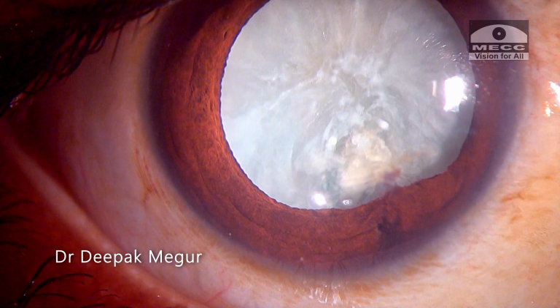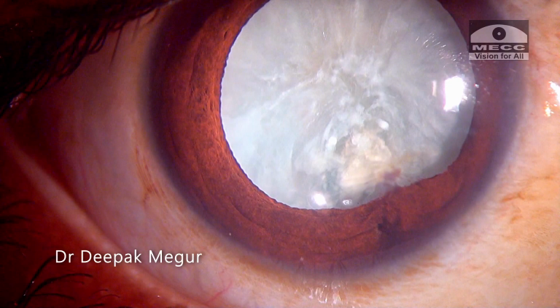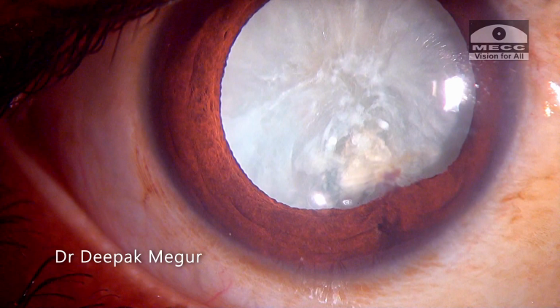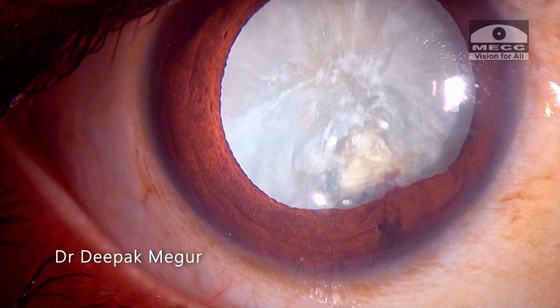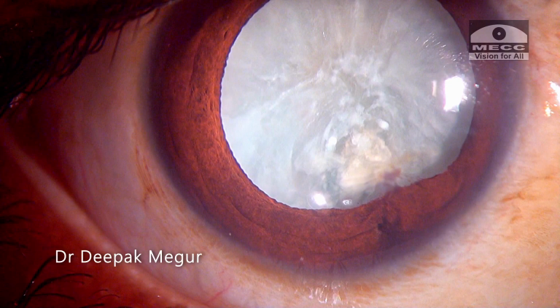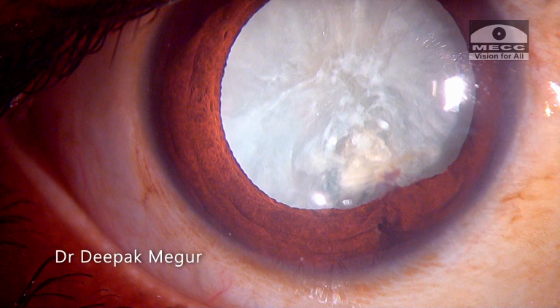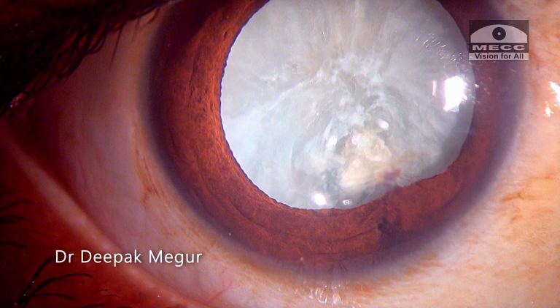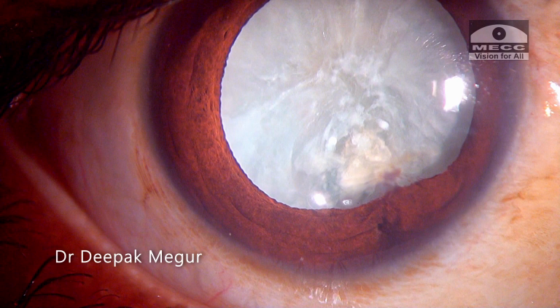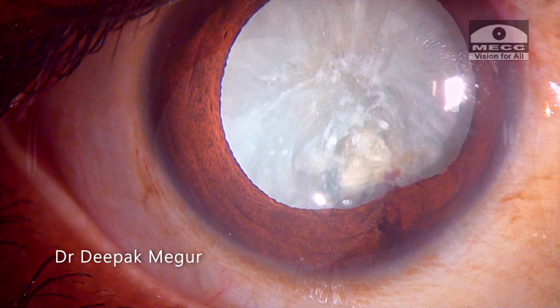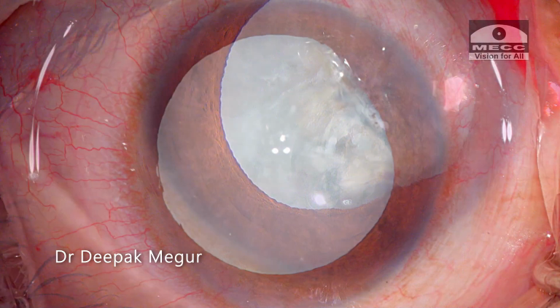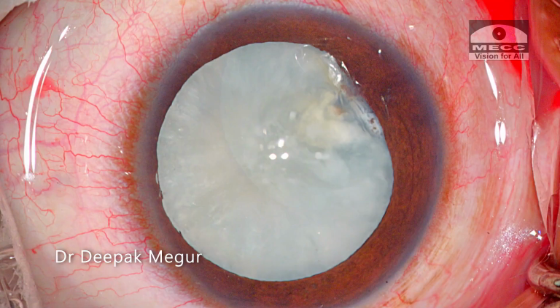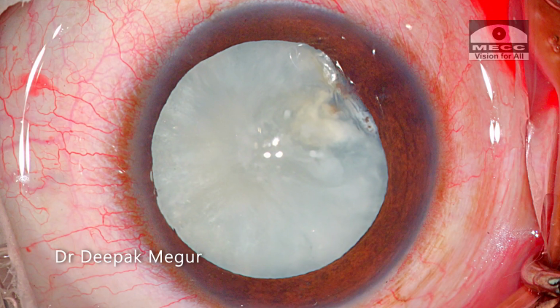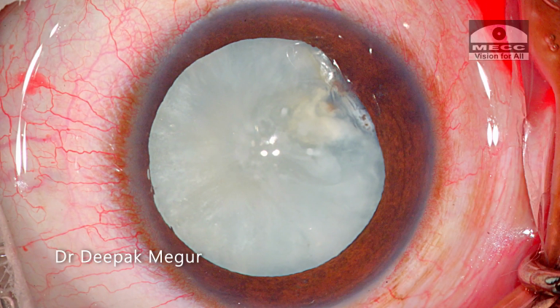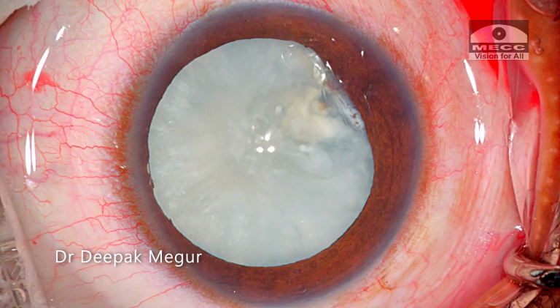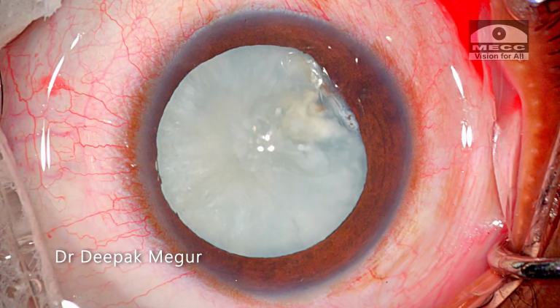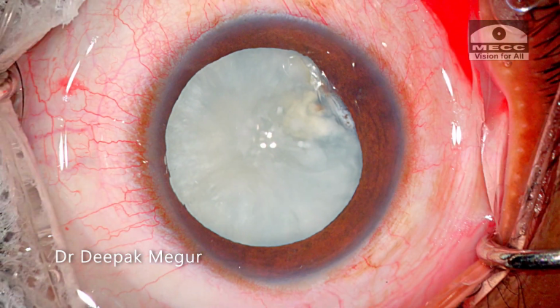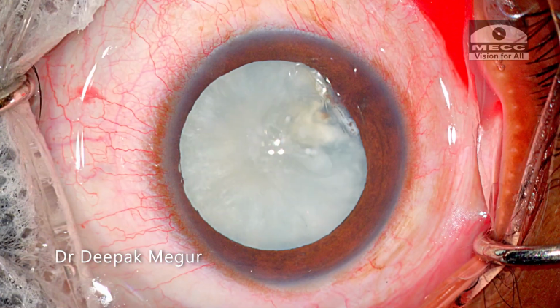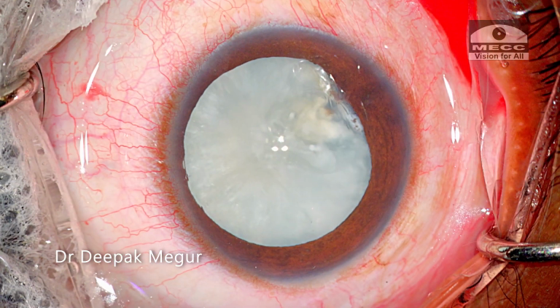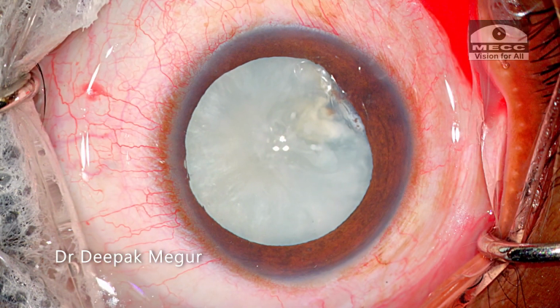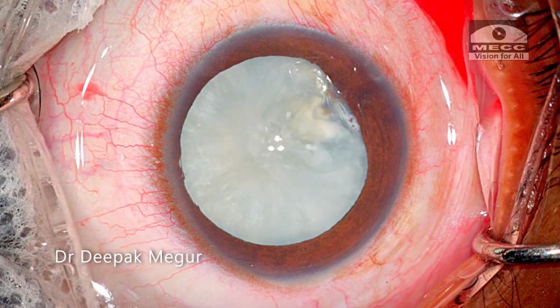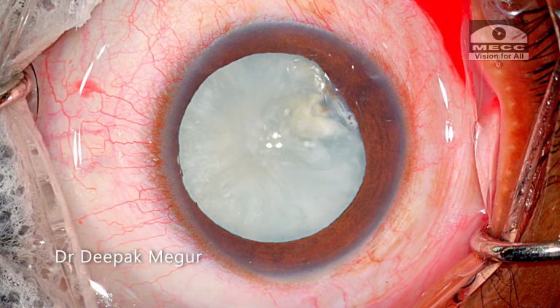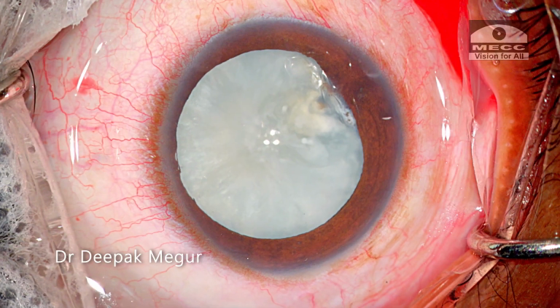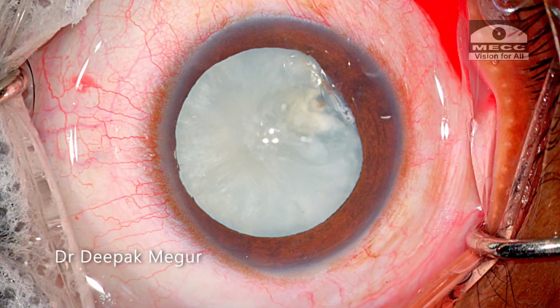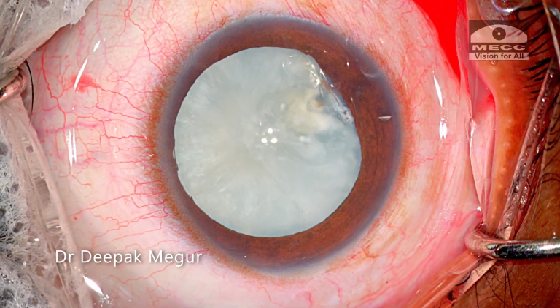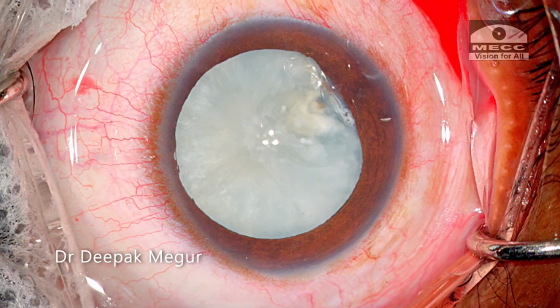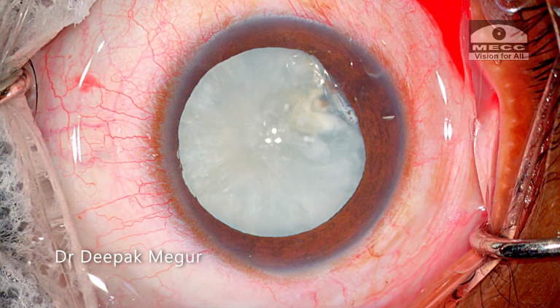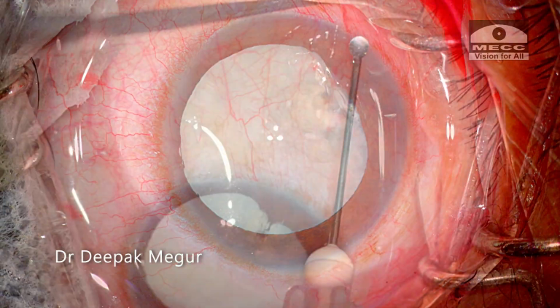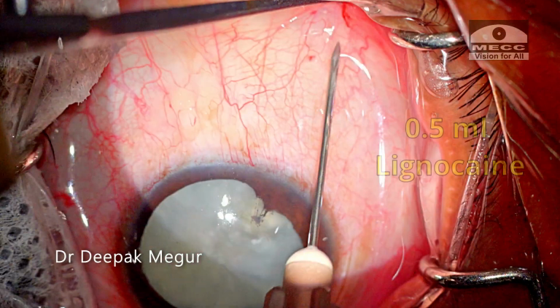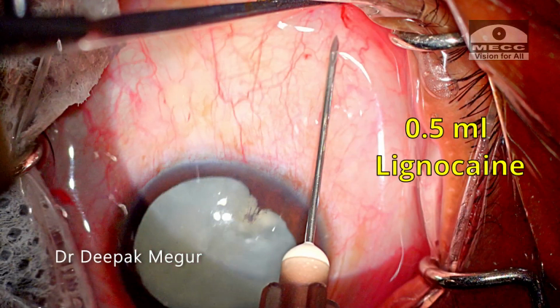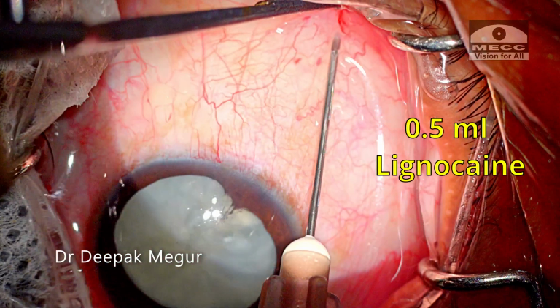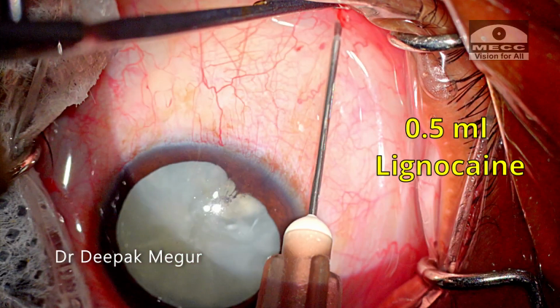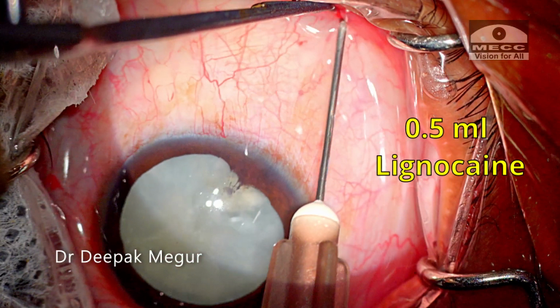I am ready with my retractor and a standby multi-piece IOL to deal with the worst case scenario. So let's begin the surgery.